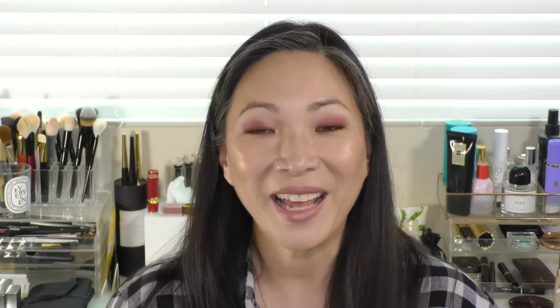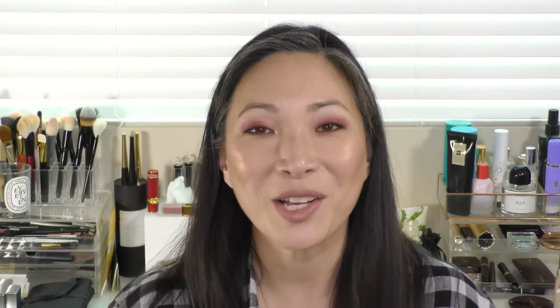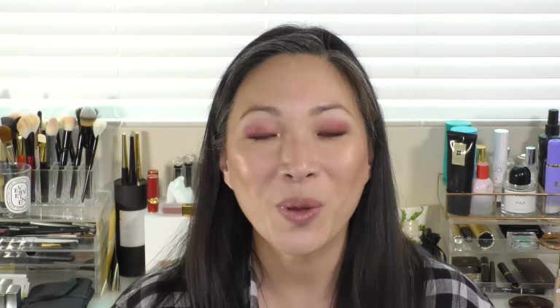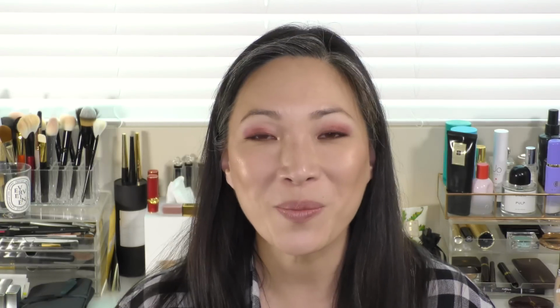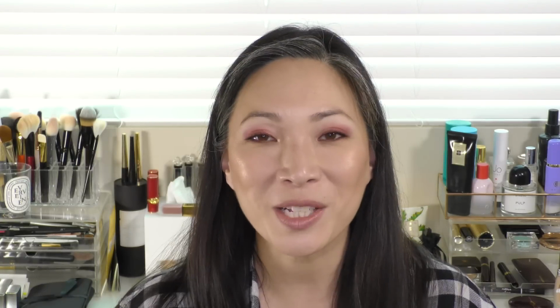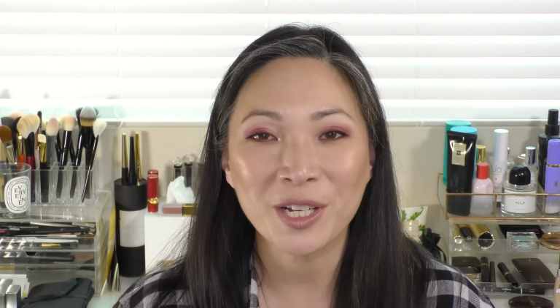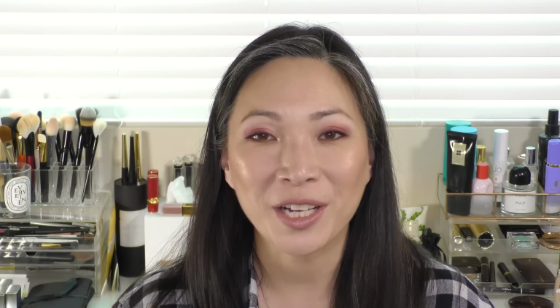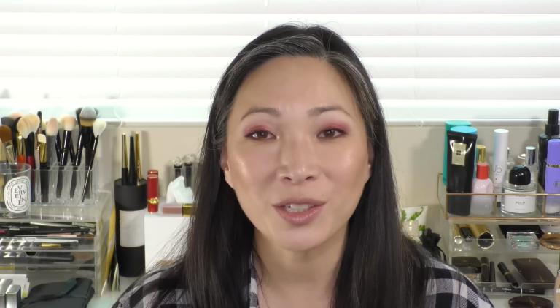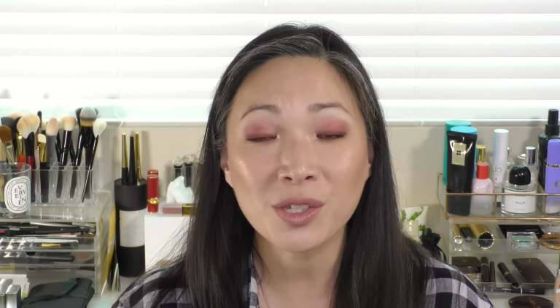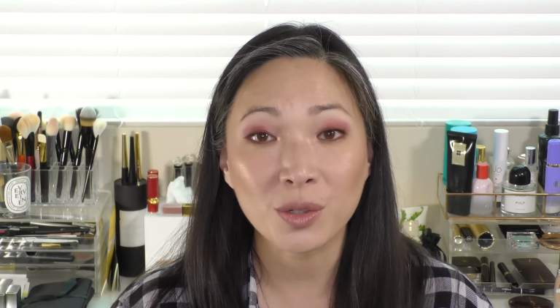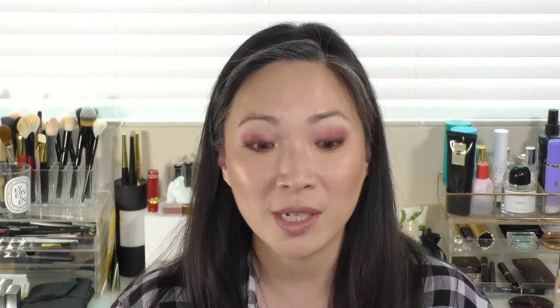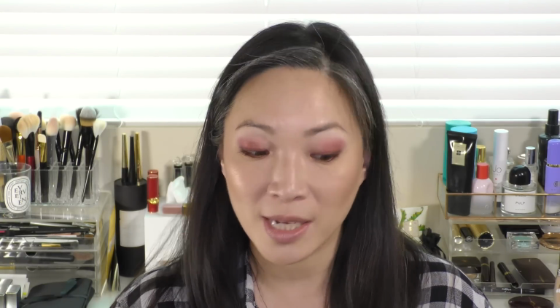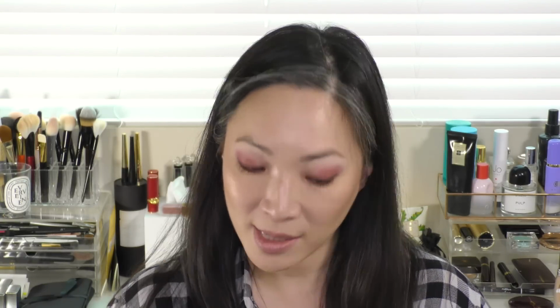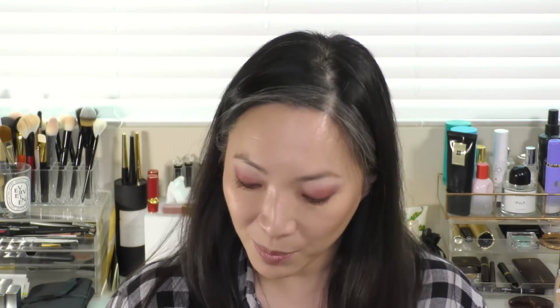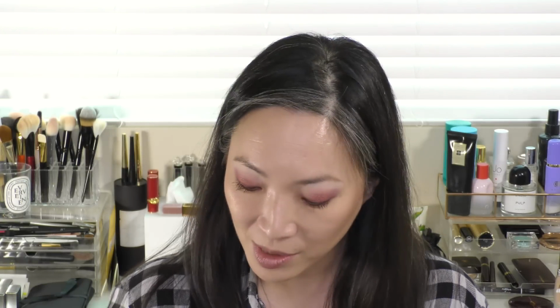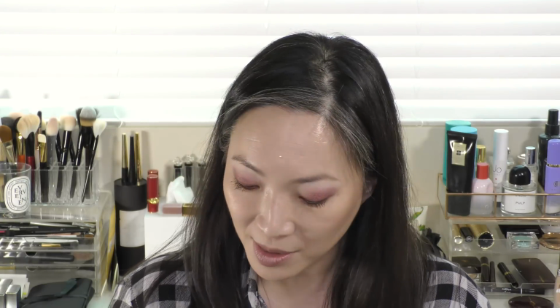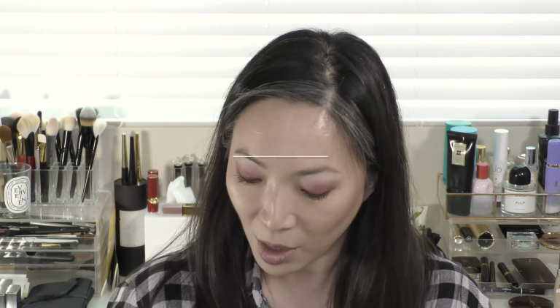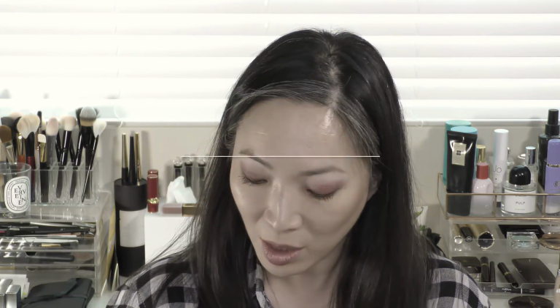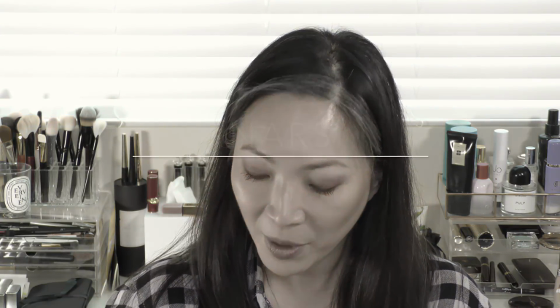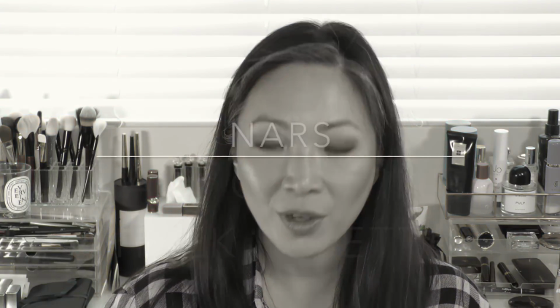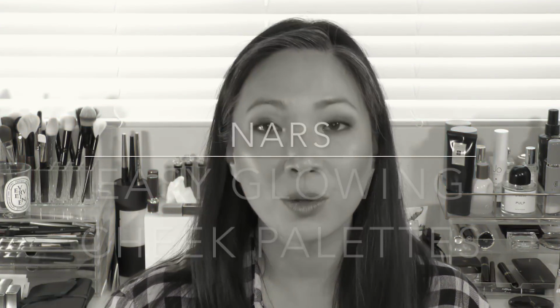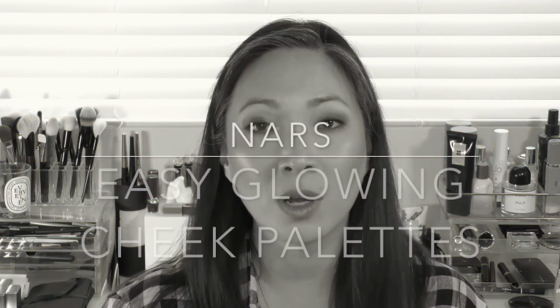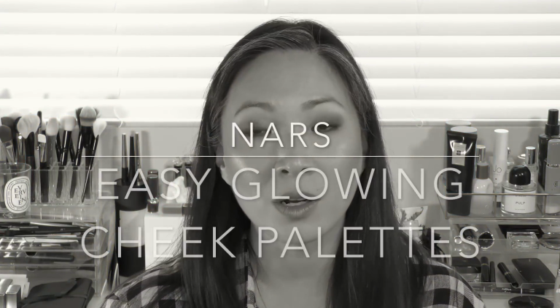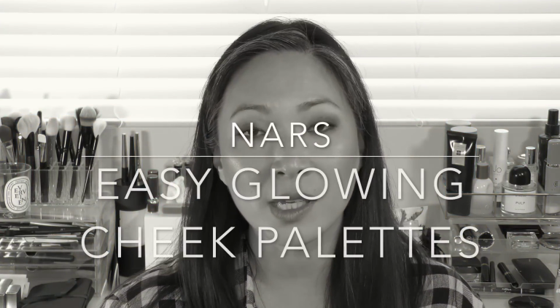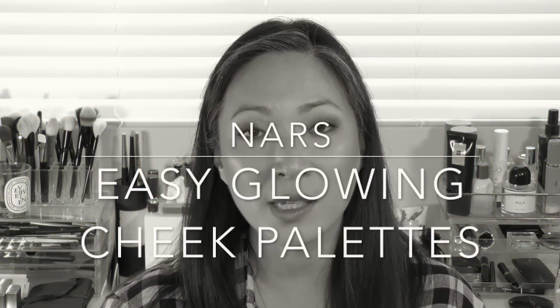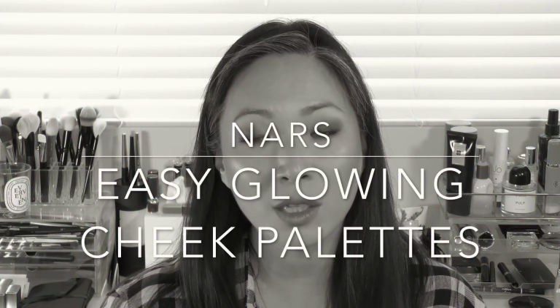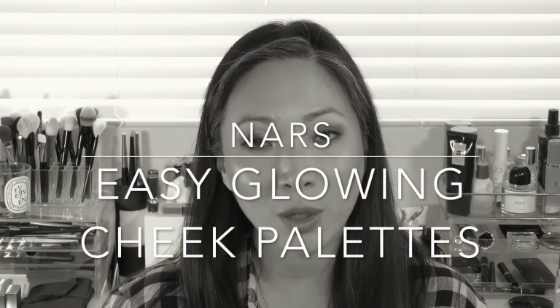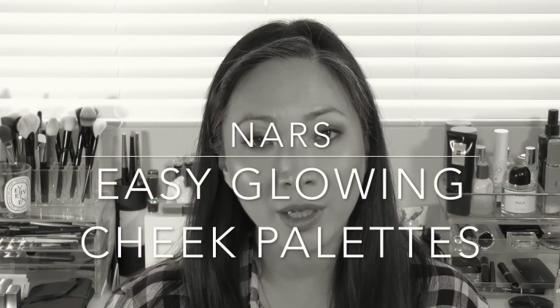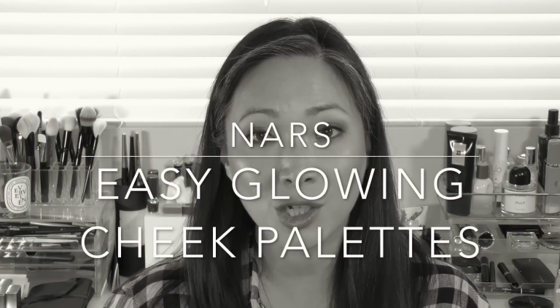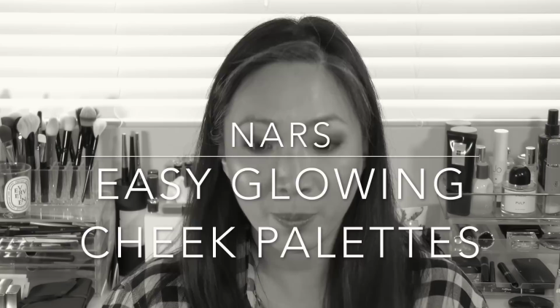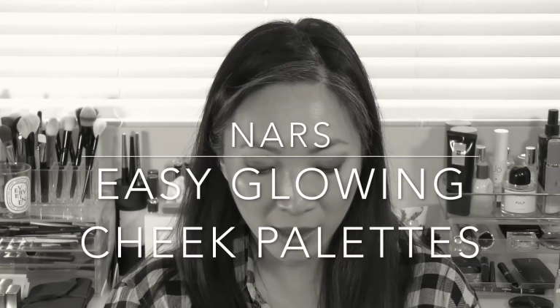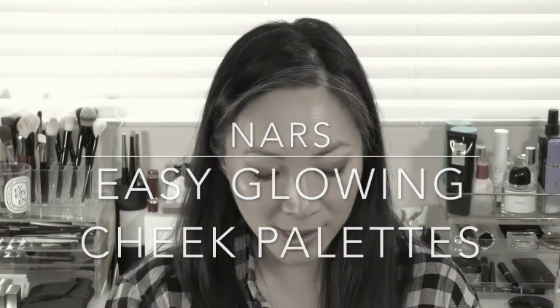Hey guys, welcome back to my channel. Today's episode is all about the new NARS Easy Glowing Cheek Palettes.